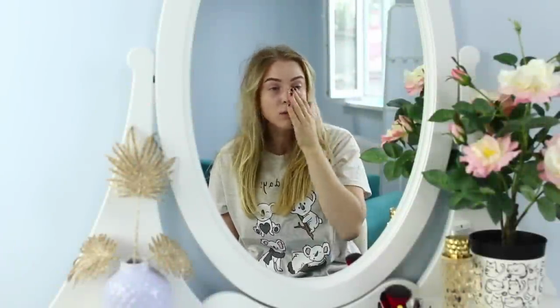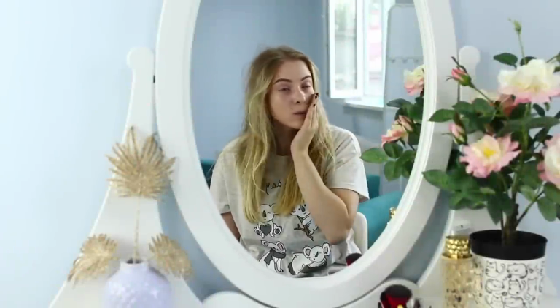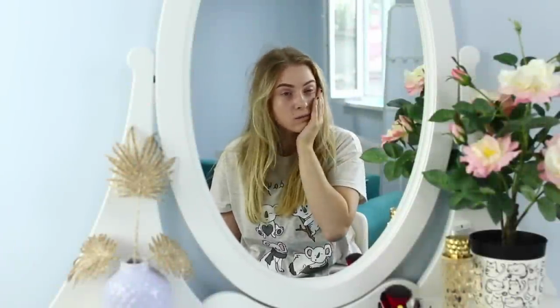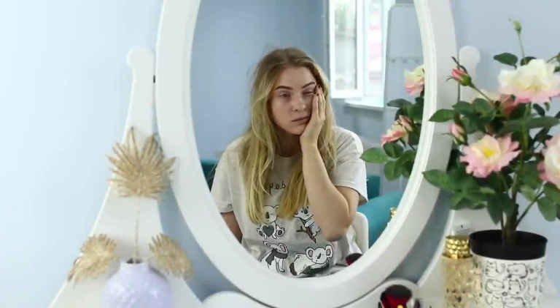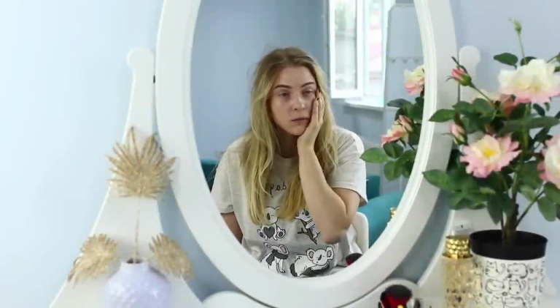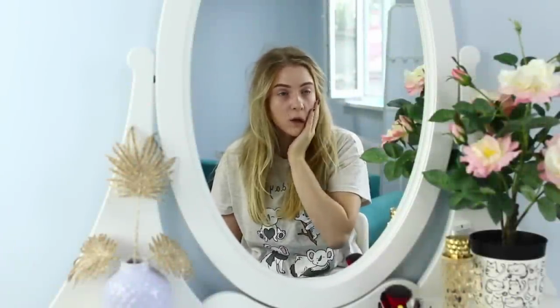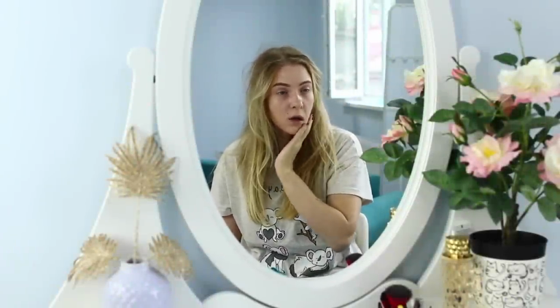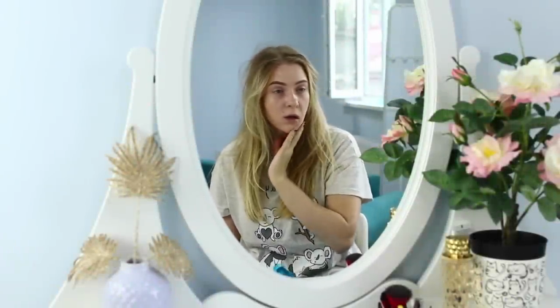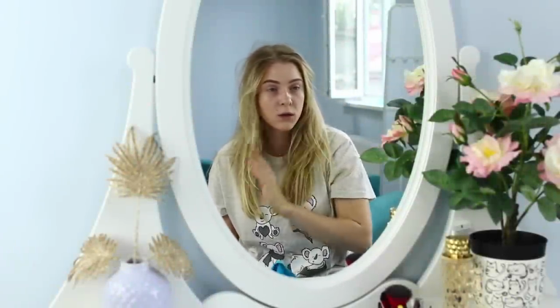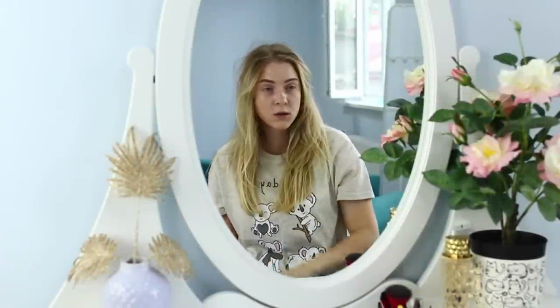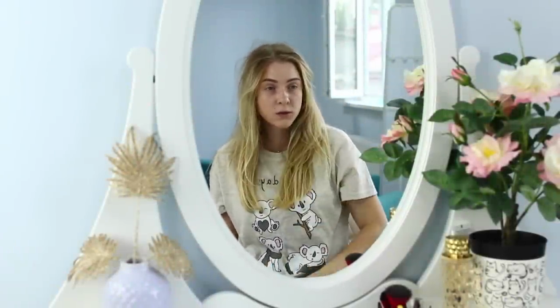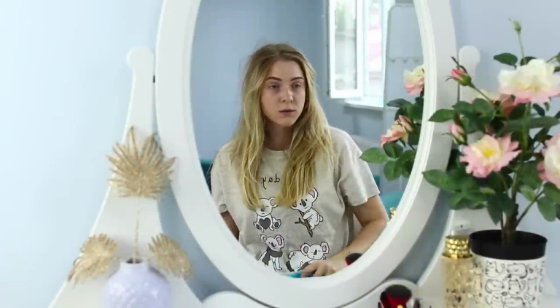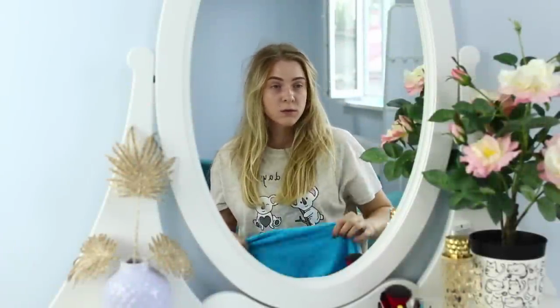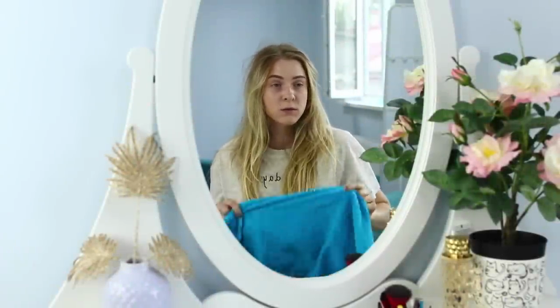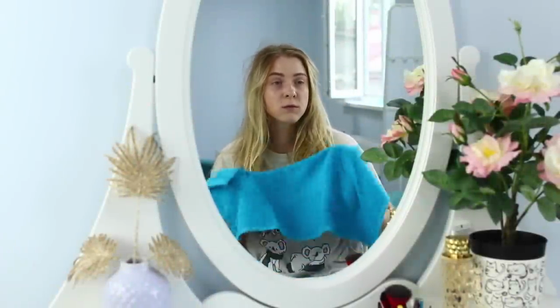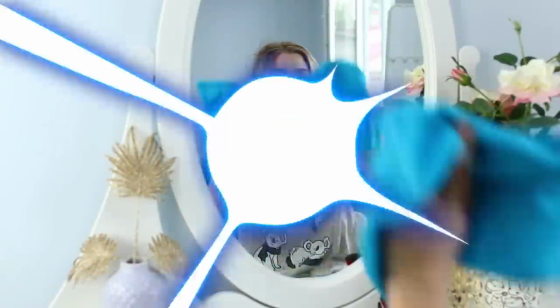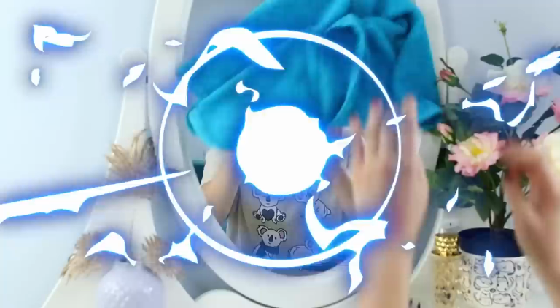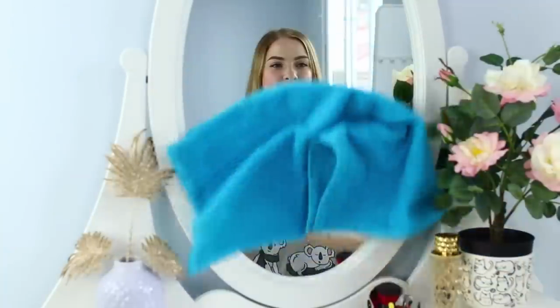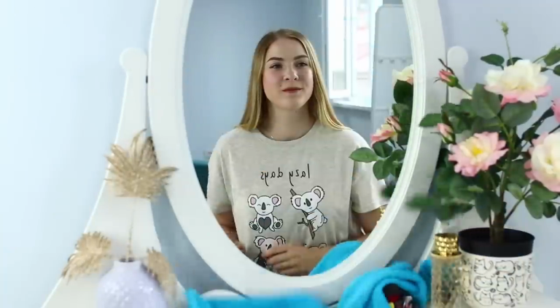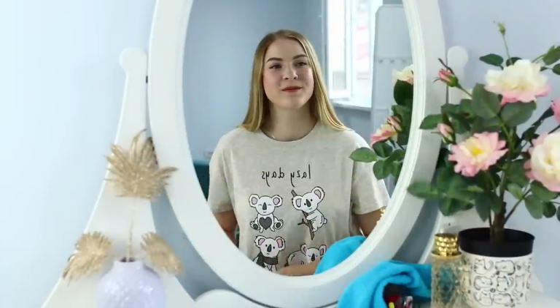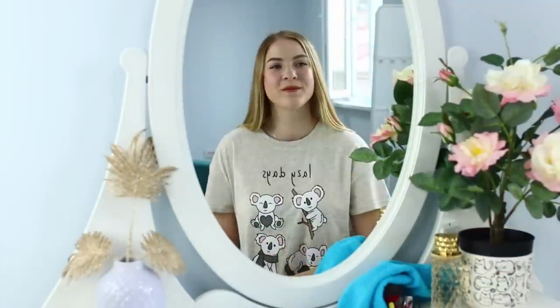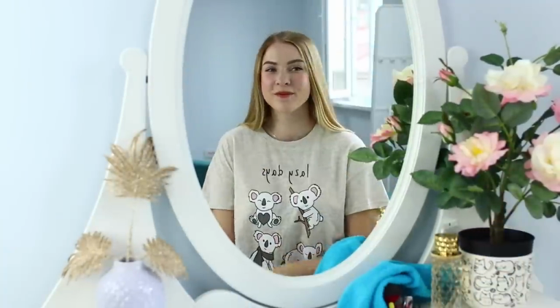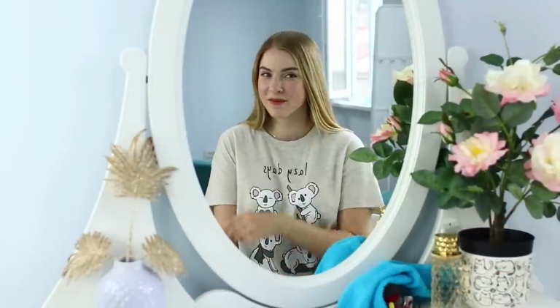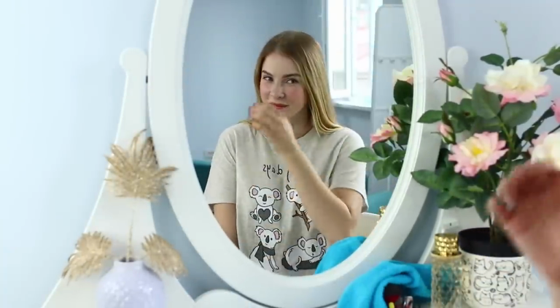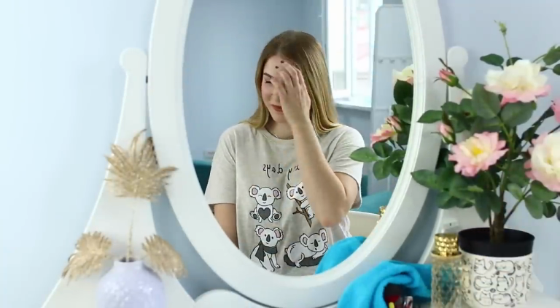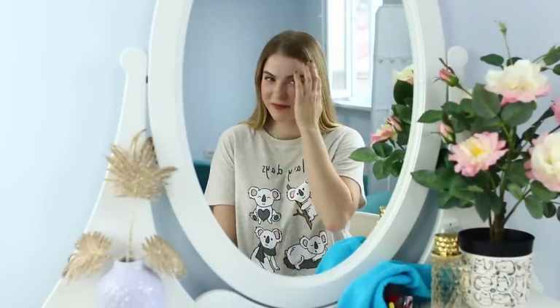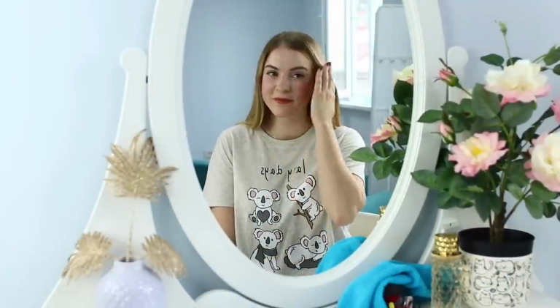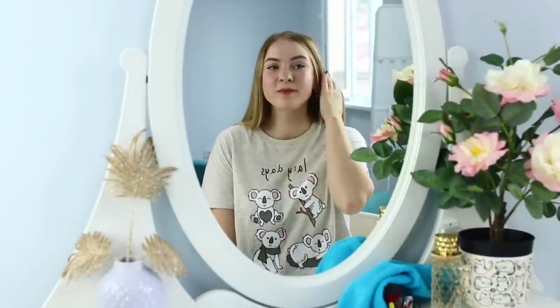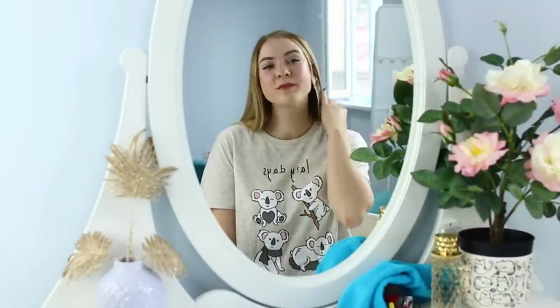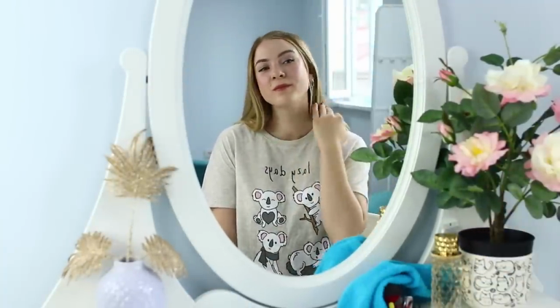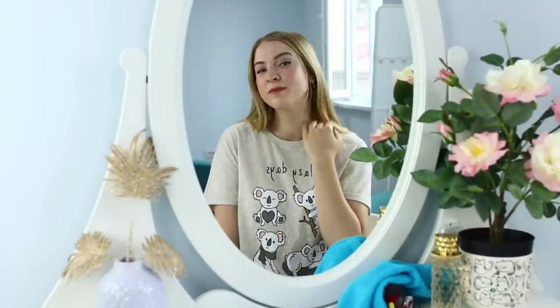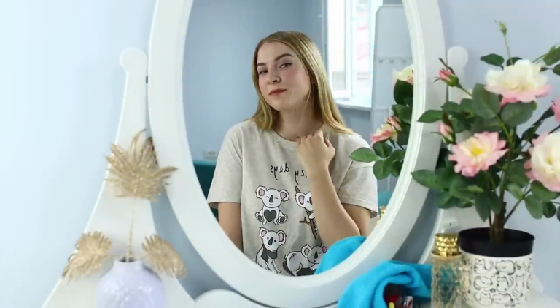Is your morning off to a bad start? Let's check how popular beauty life hacks work!